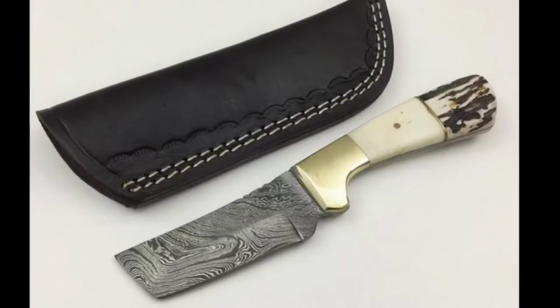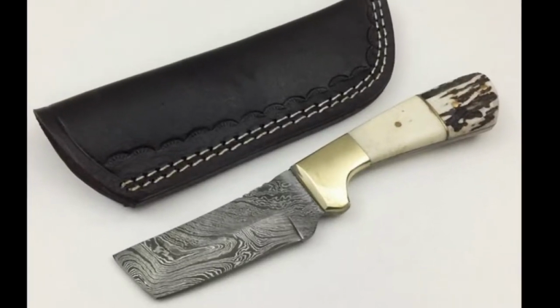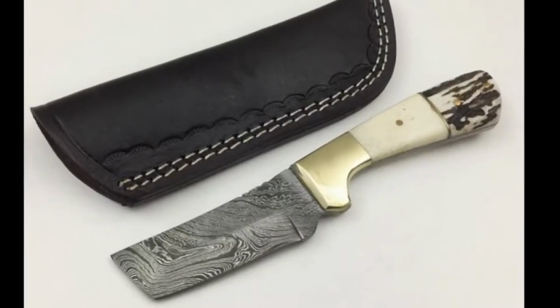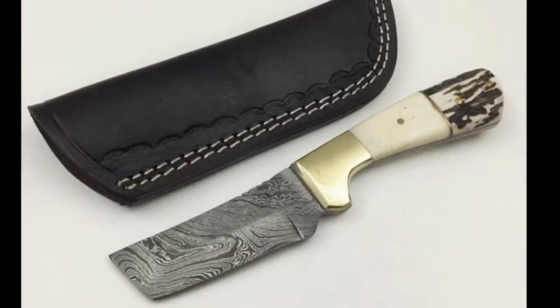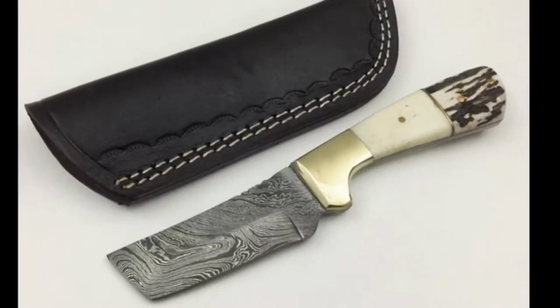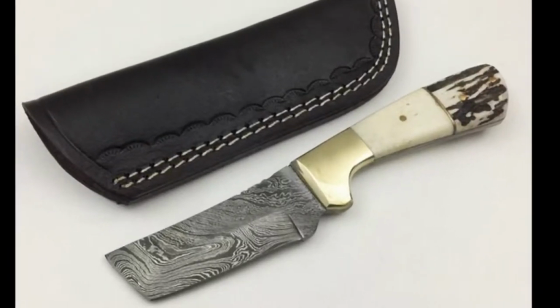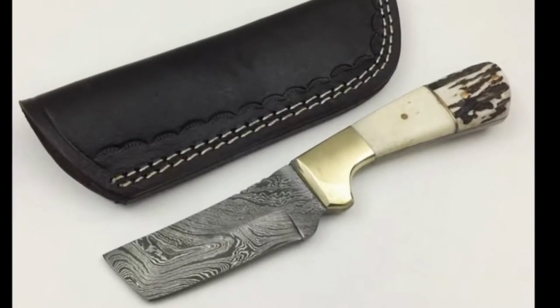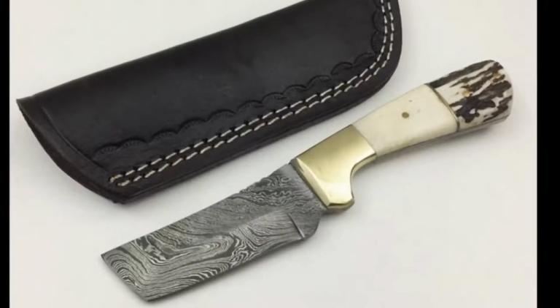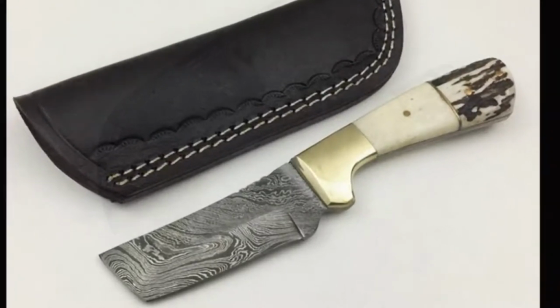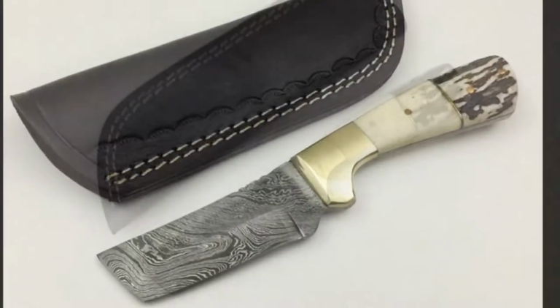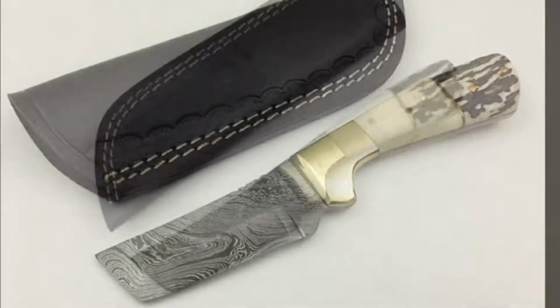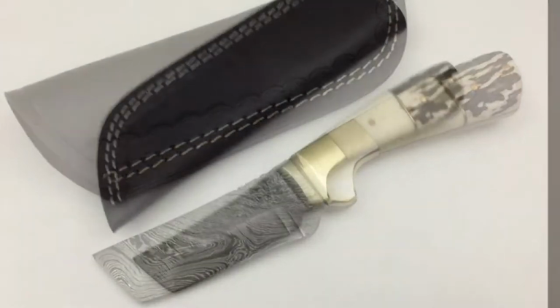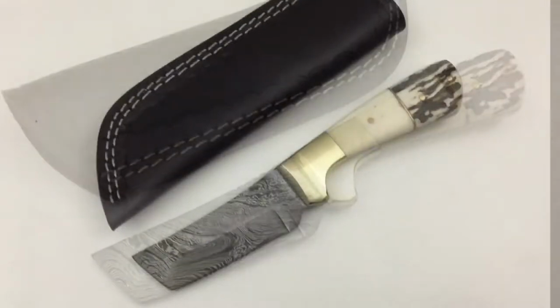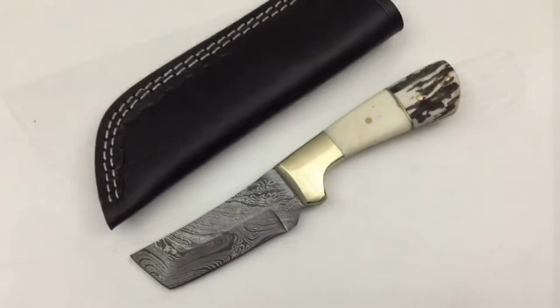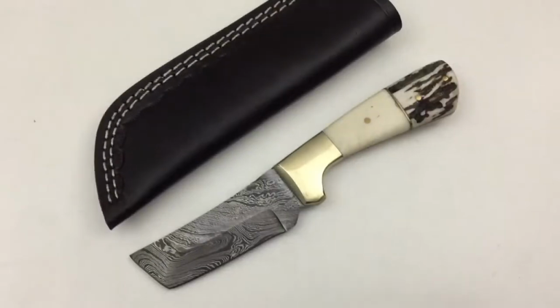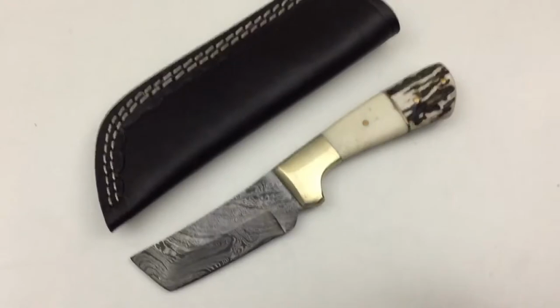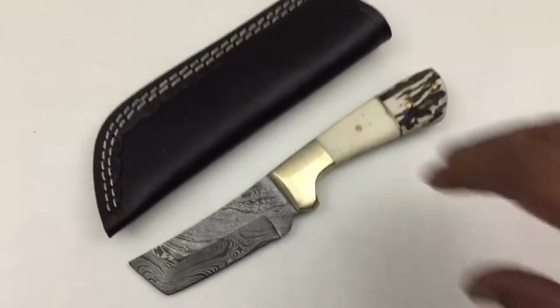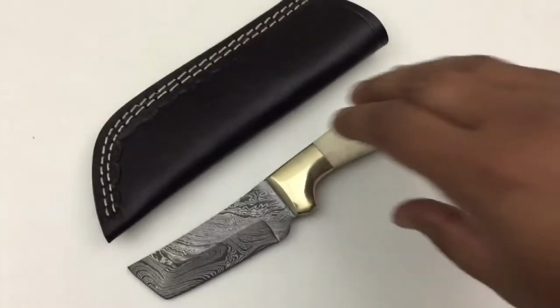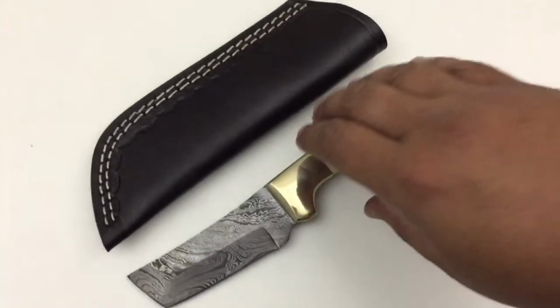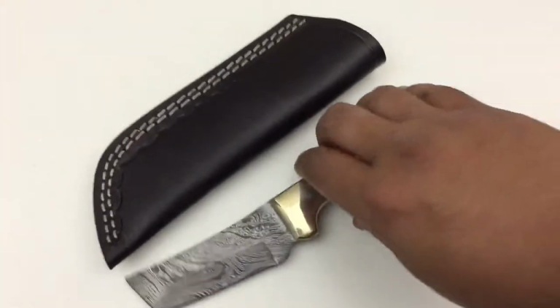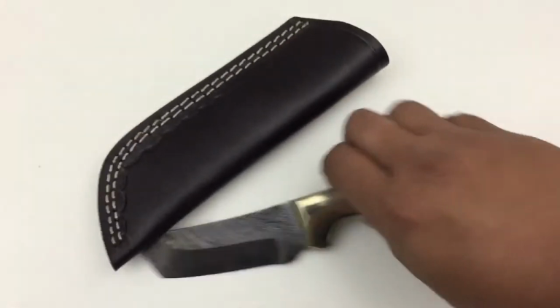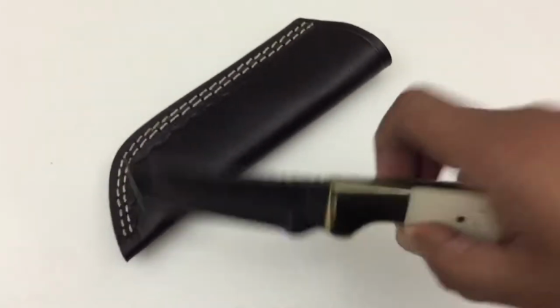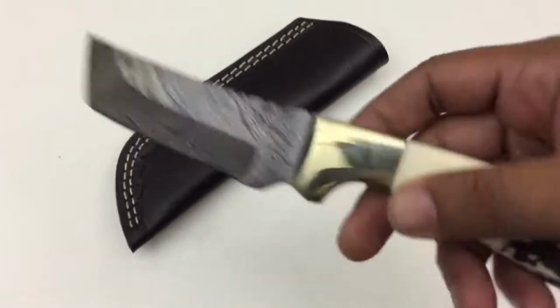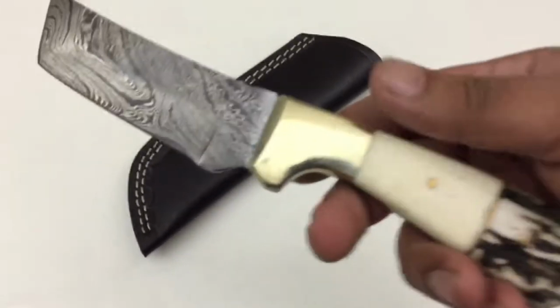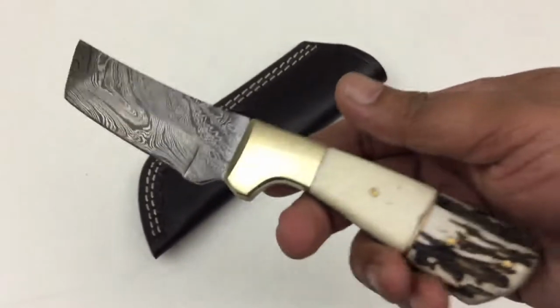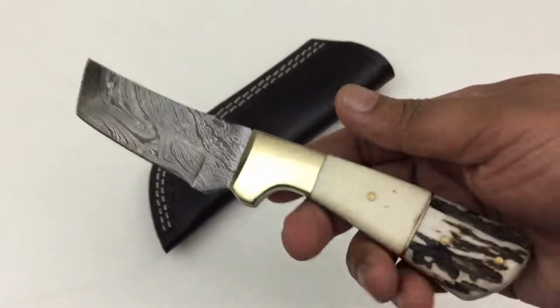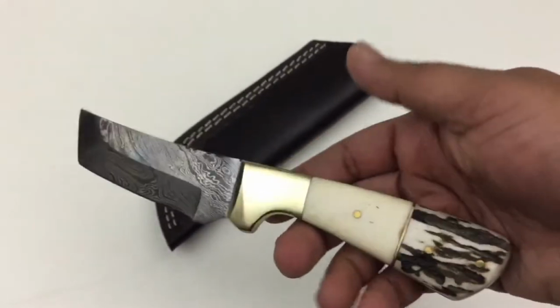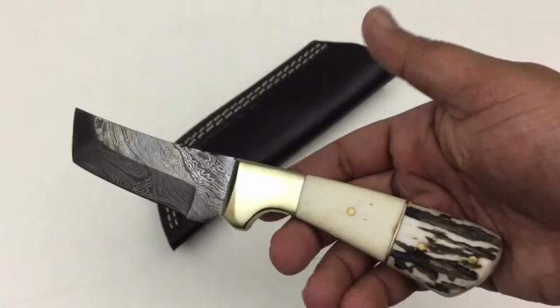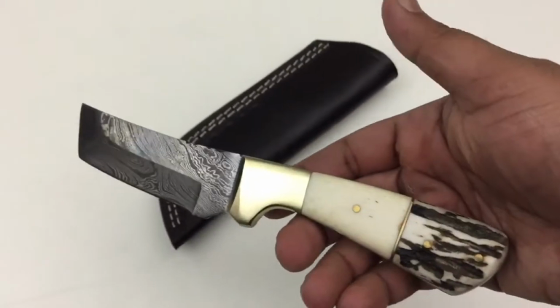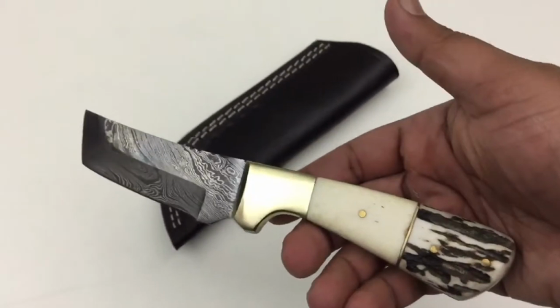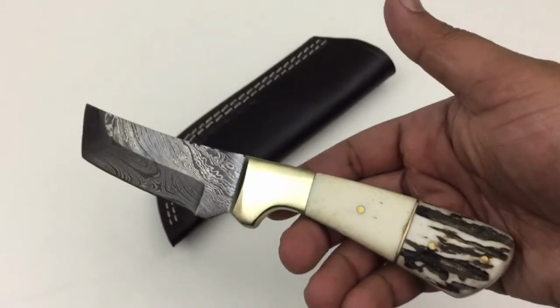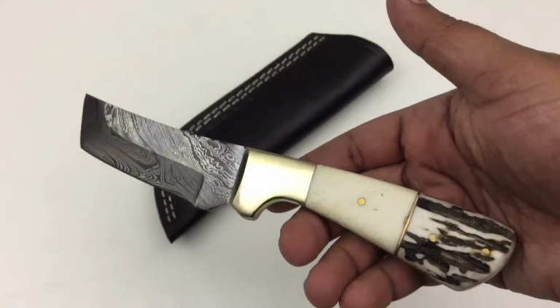Hey guys, this is Adil from Grizzly Blade, and today we're looking at model number GV752.